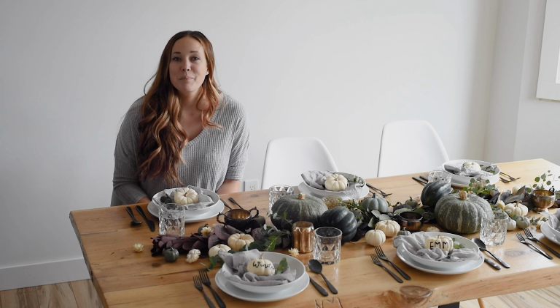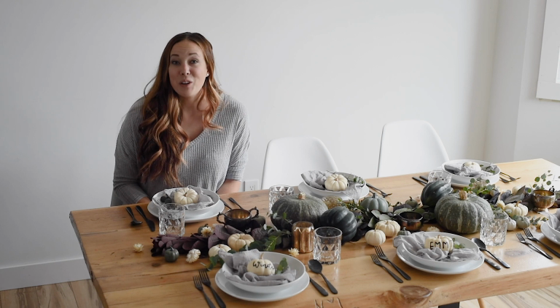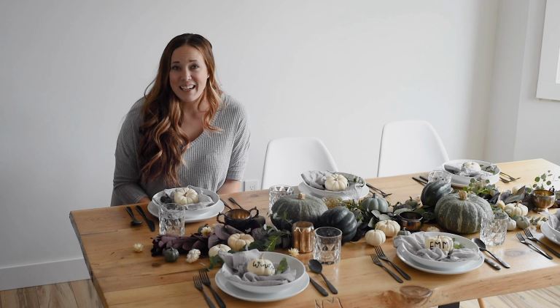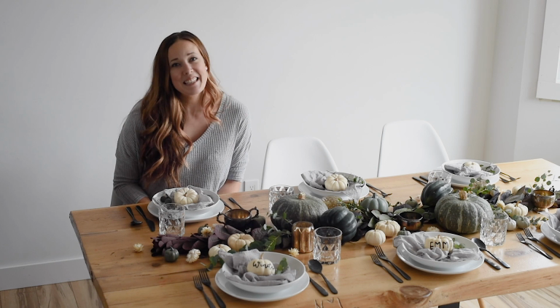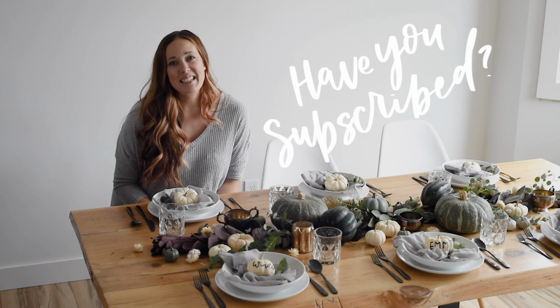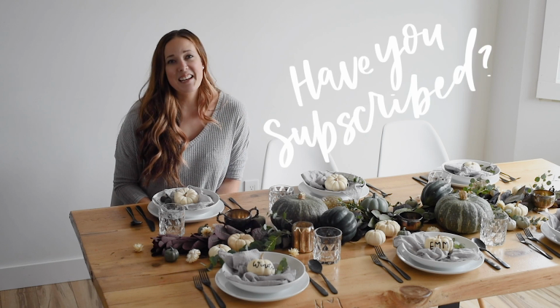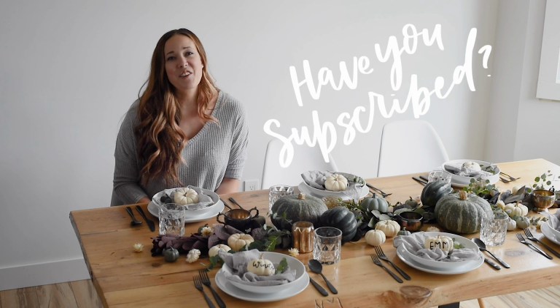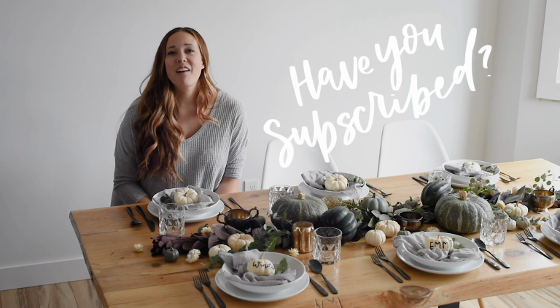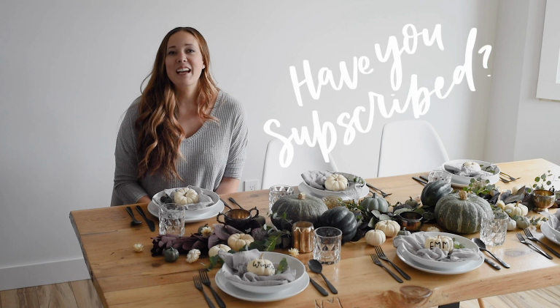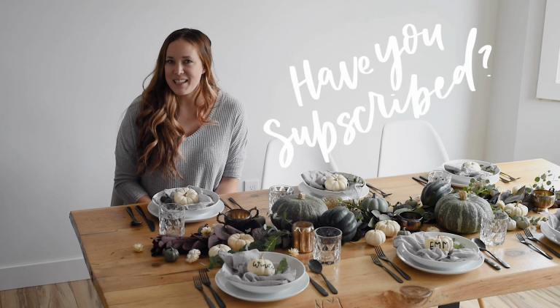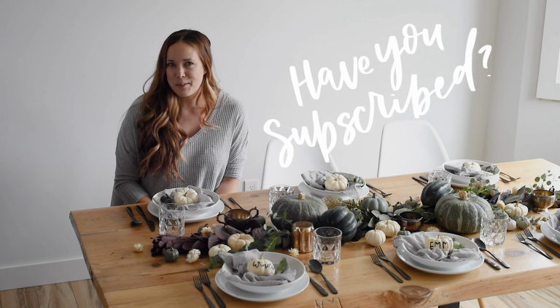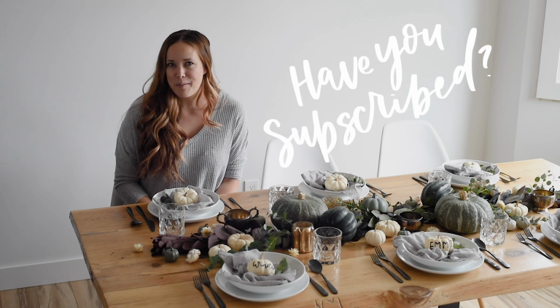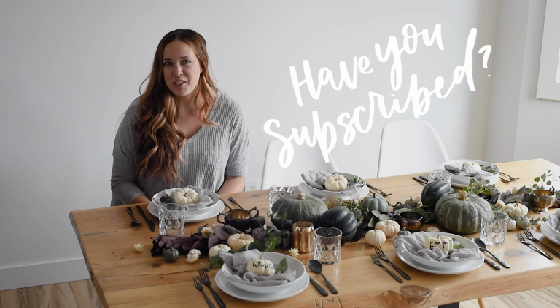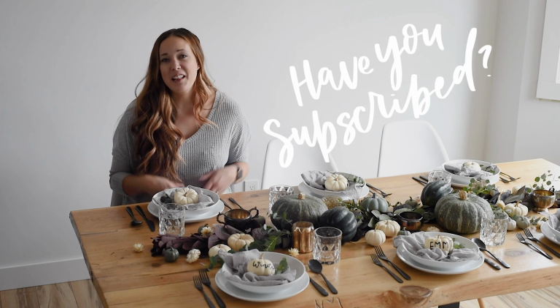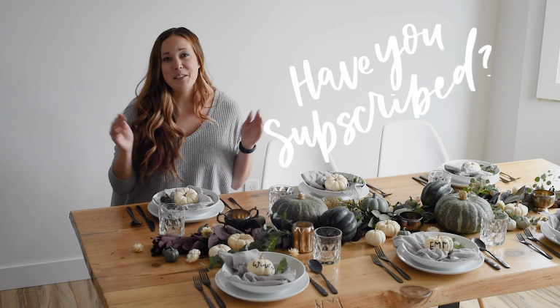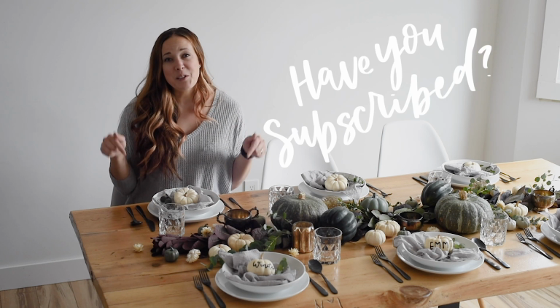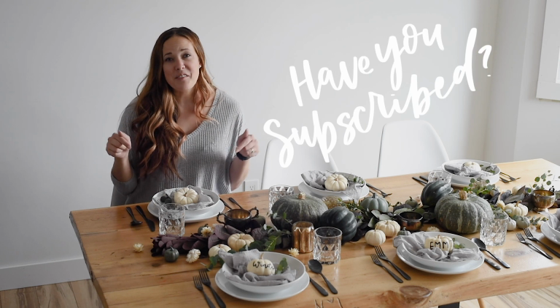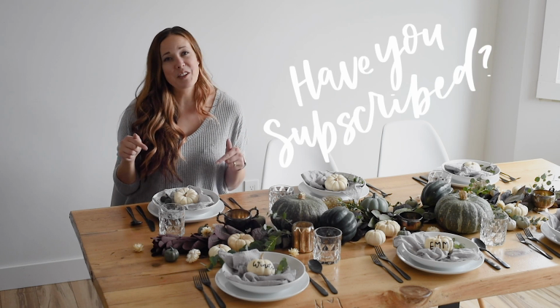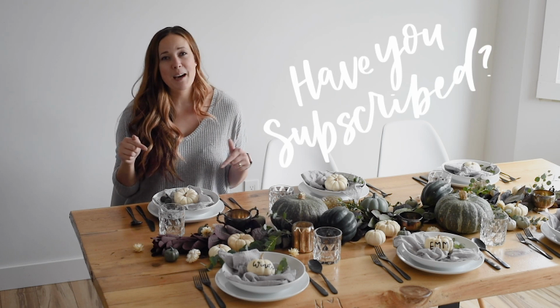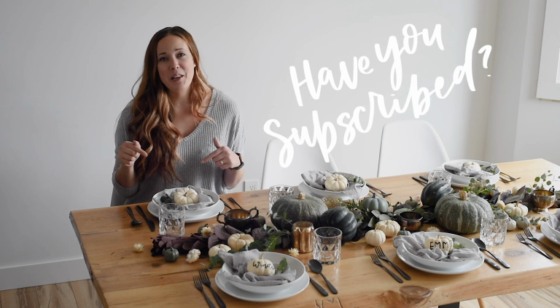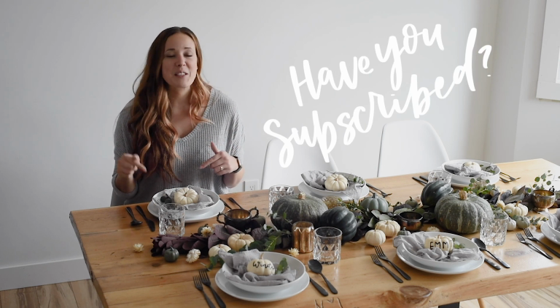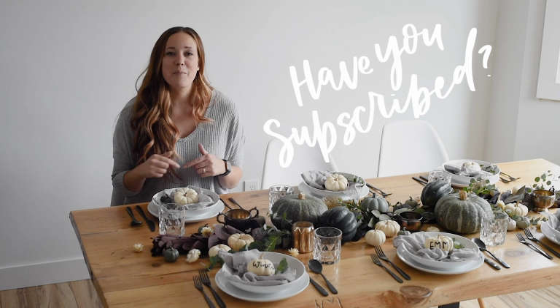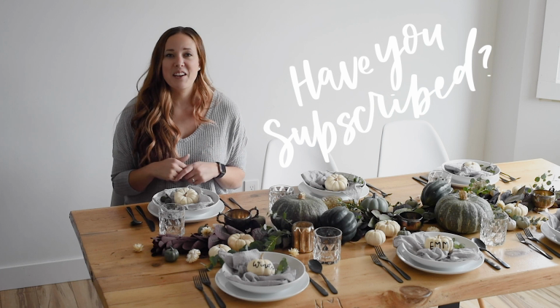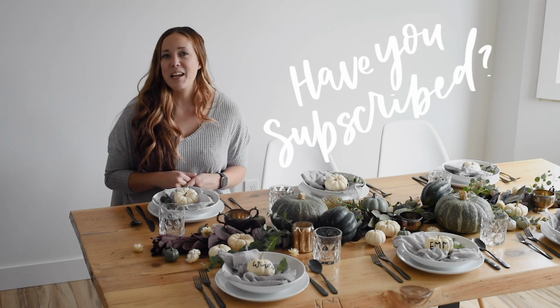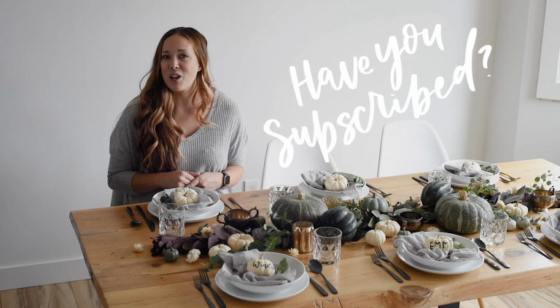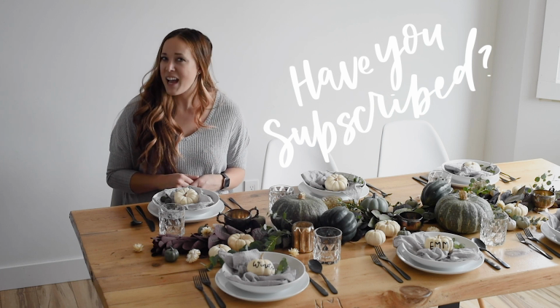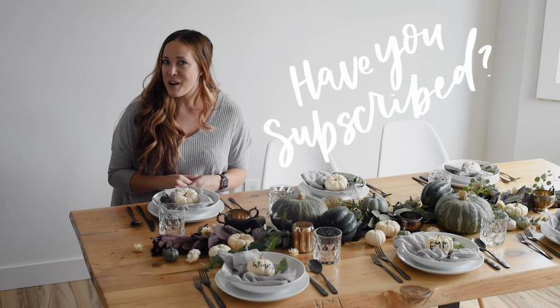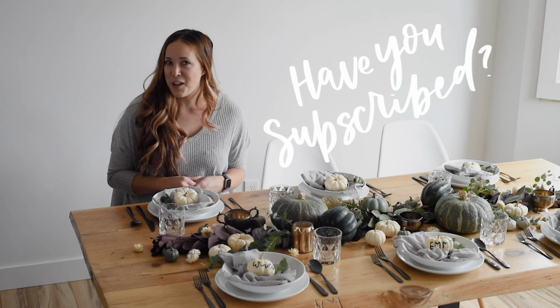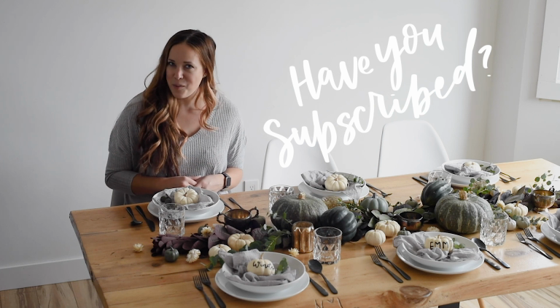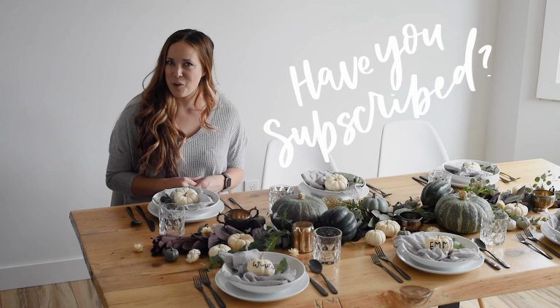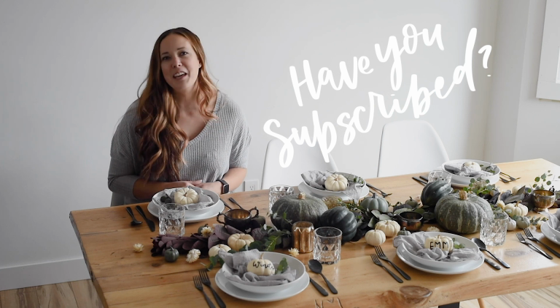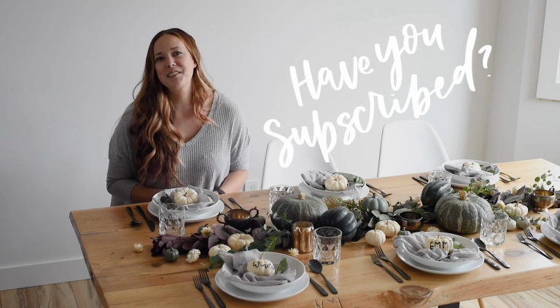Before I get into the details, if you have not yet subscribed to my channel, I would so love if you did that below so you don't miss out on any more DIY or home decor videos.